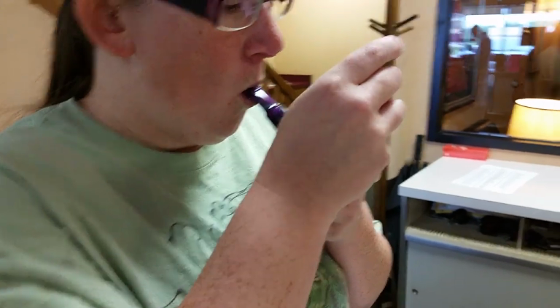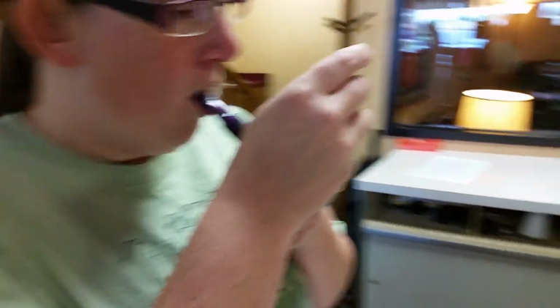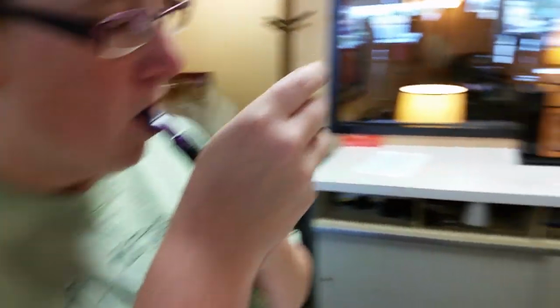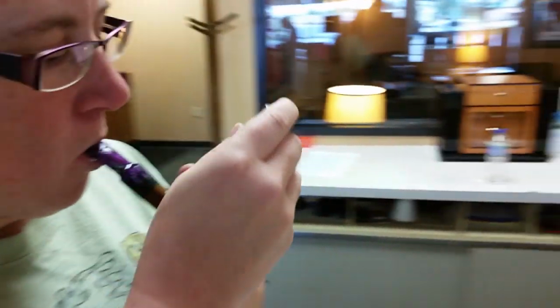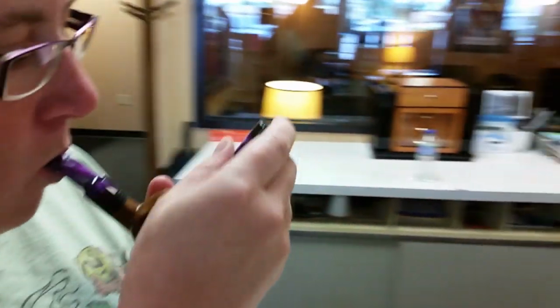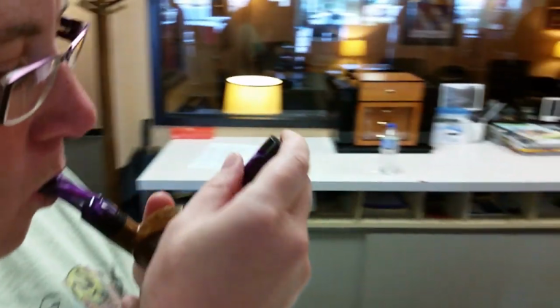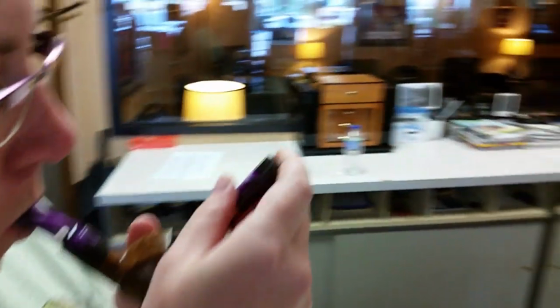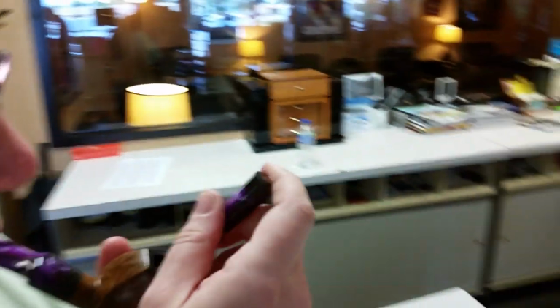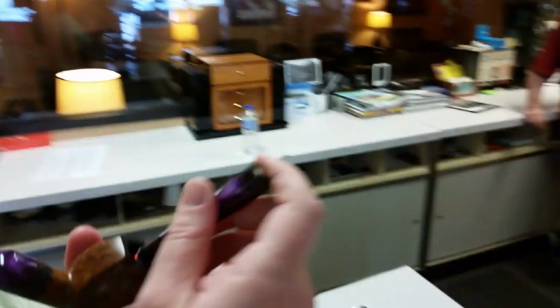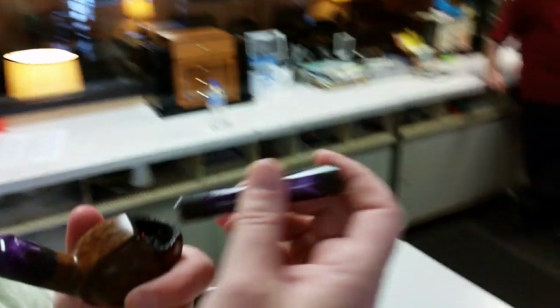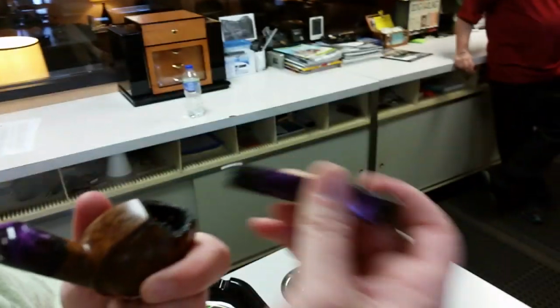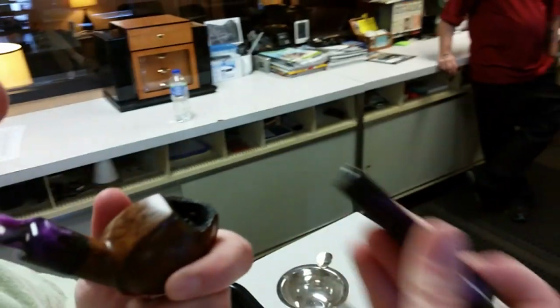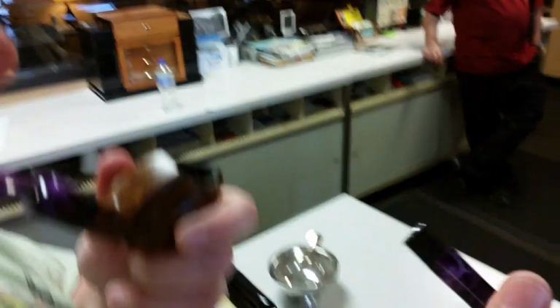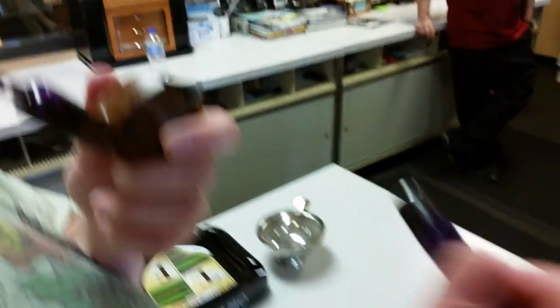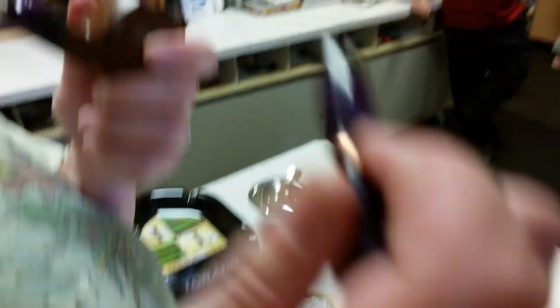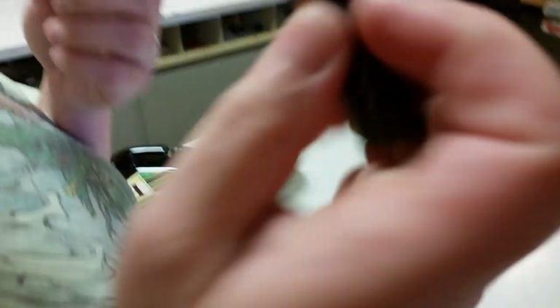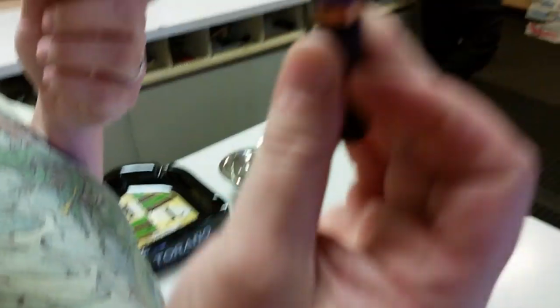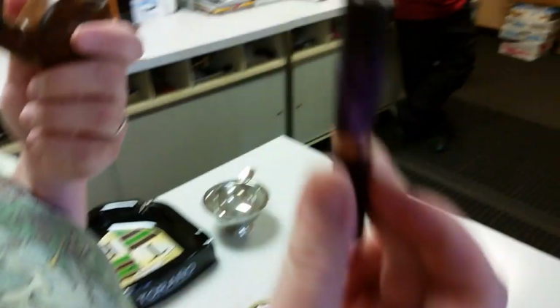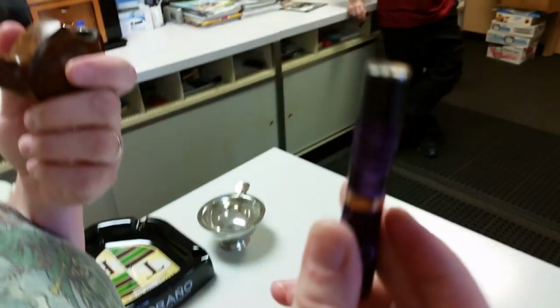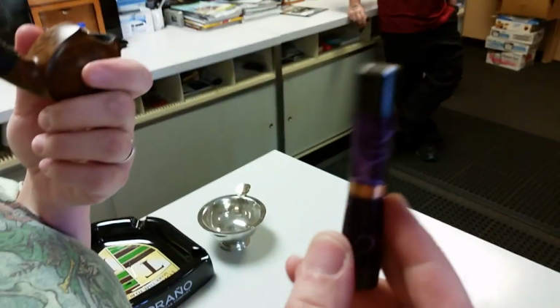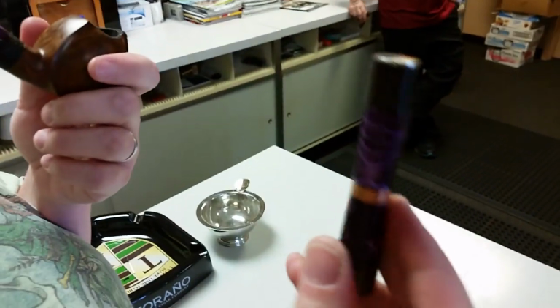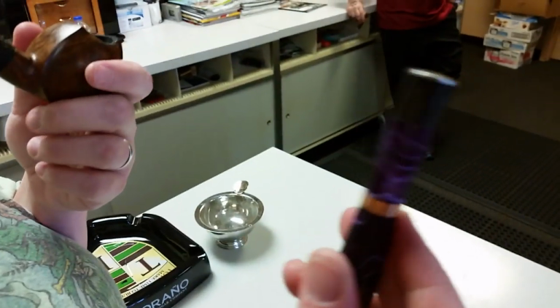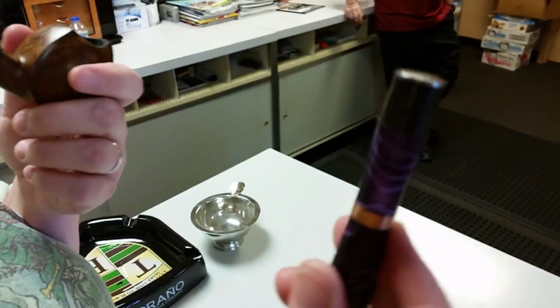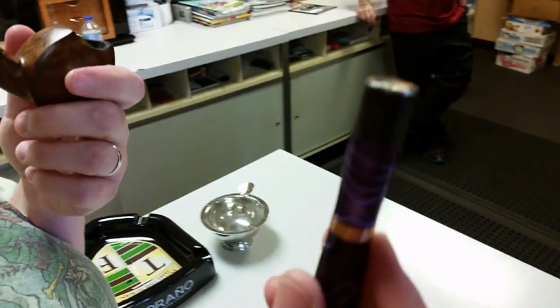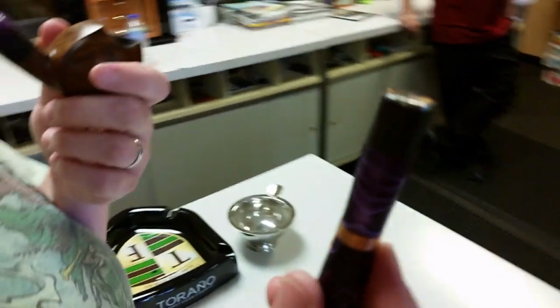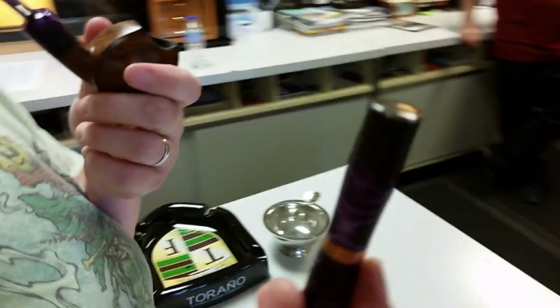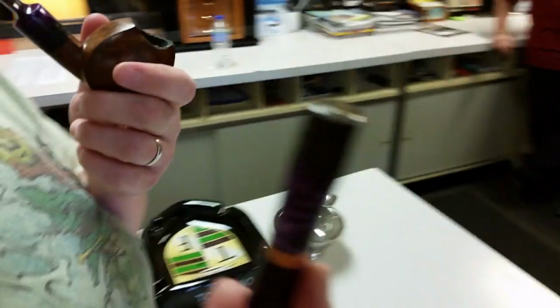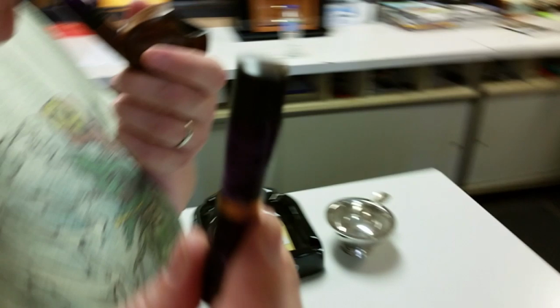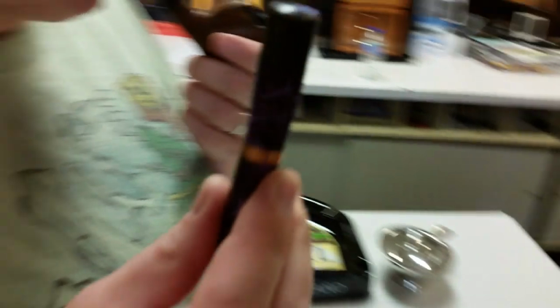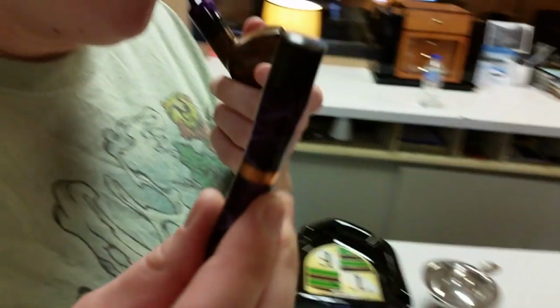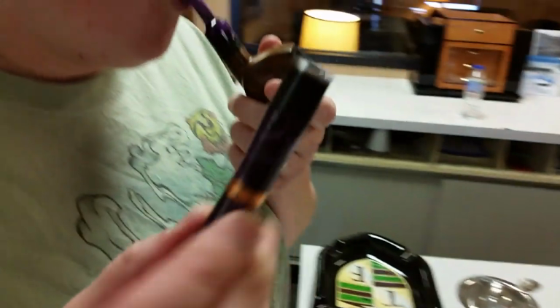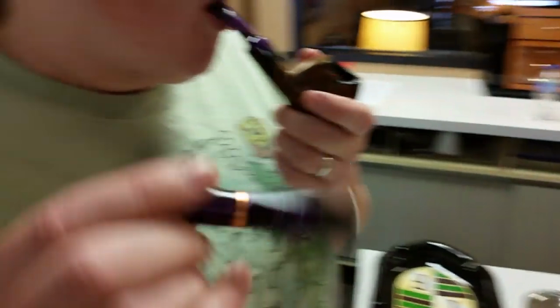Oh, what's that tamper you're using? Look at that — look at that nice fancy tamper.